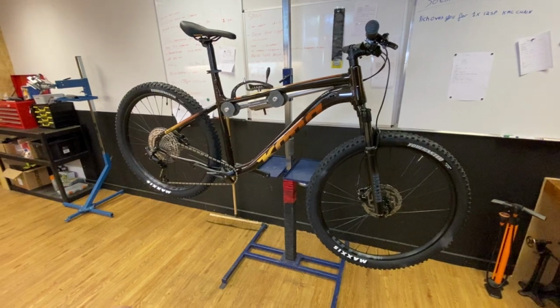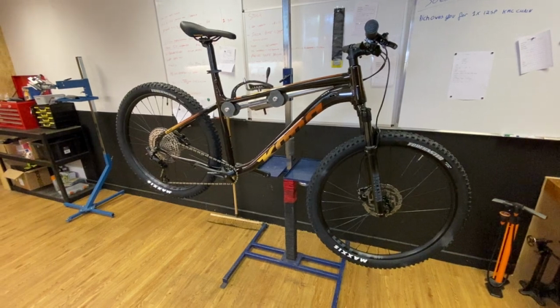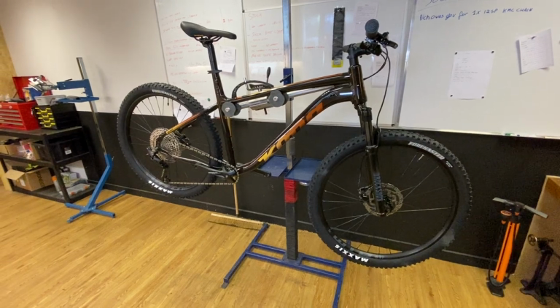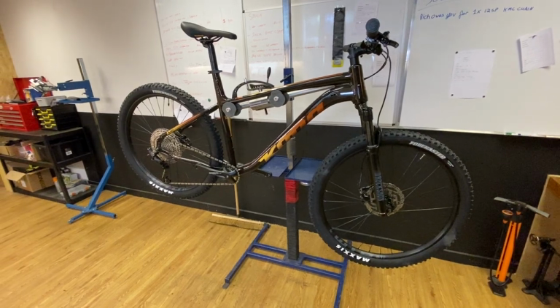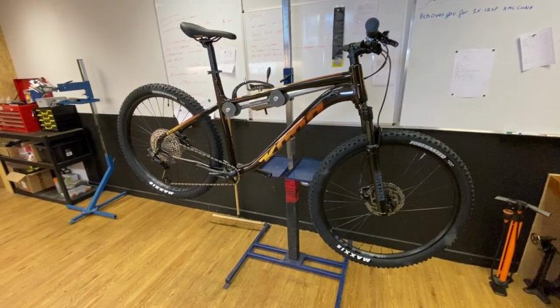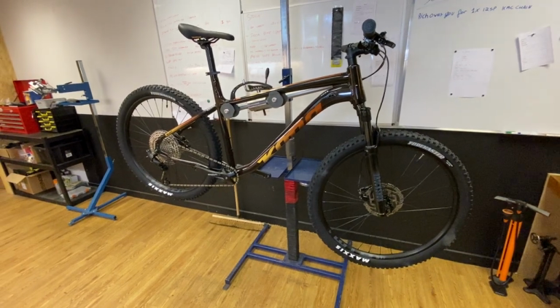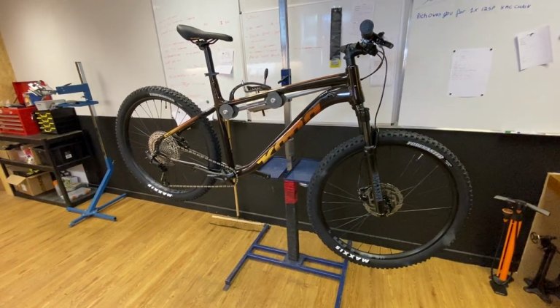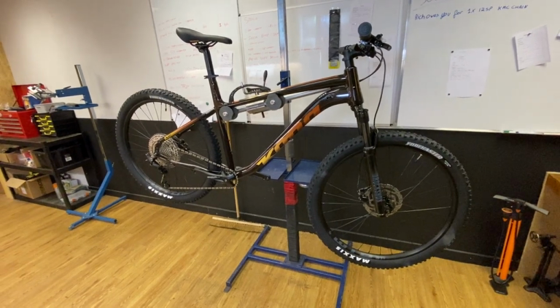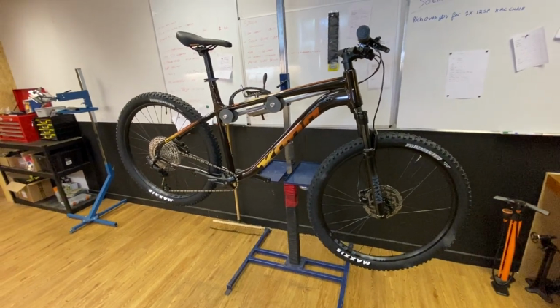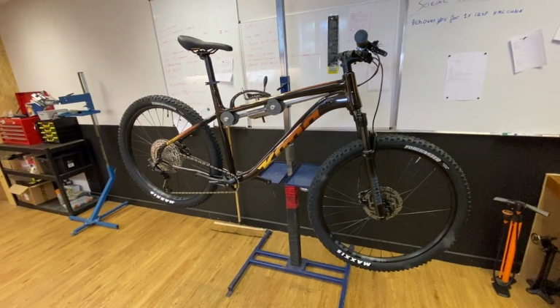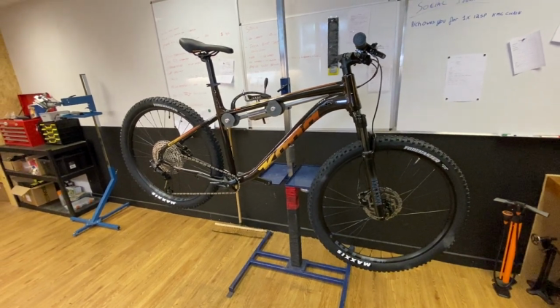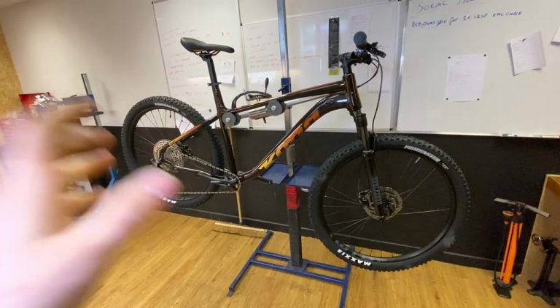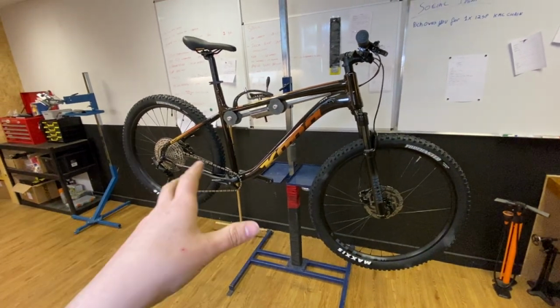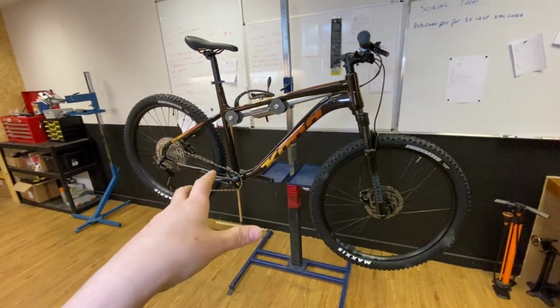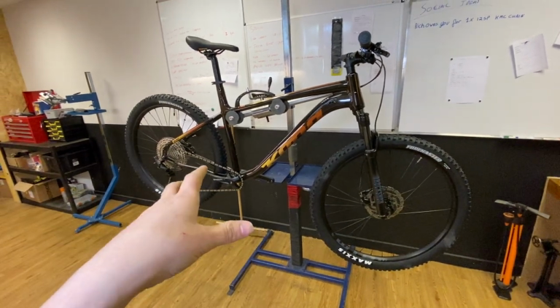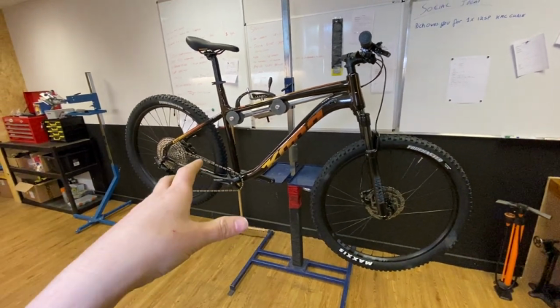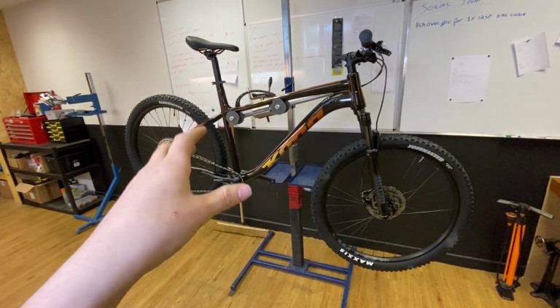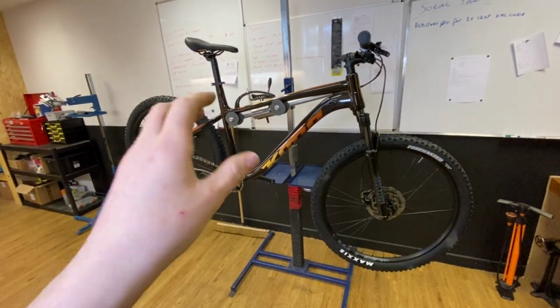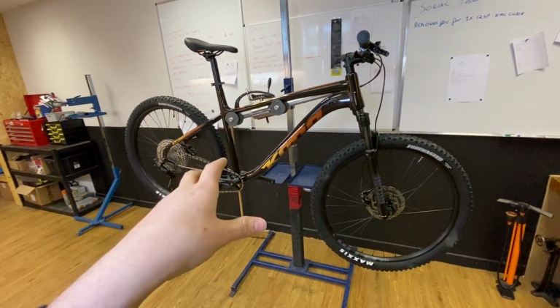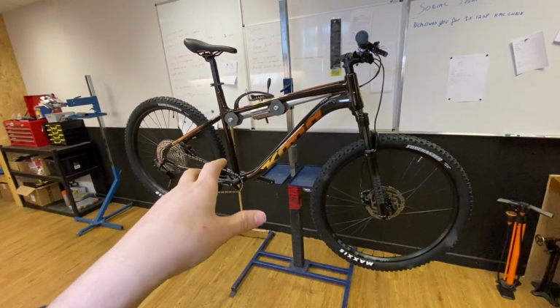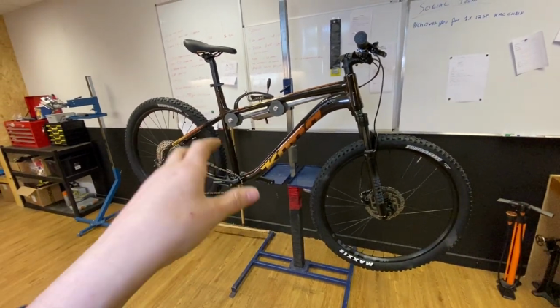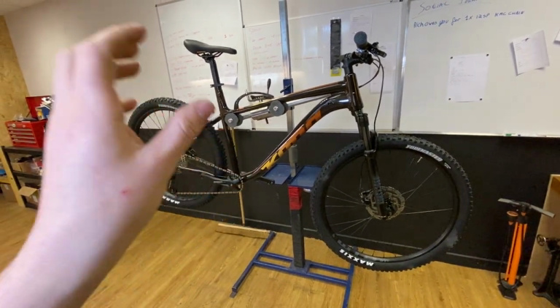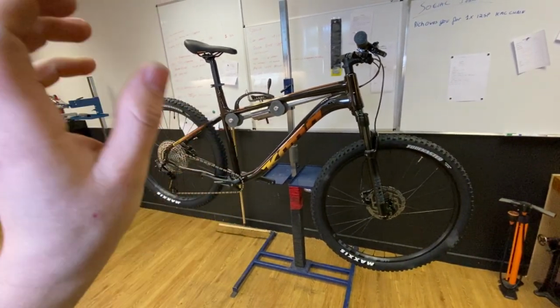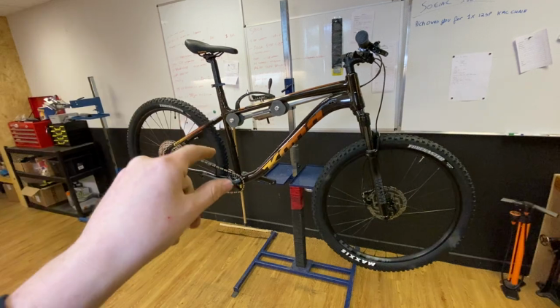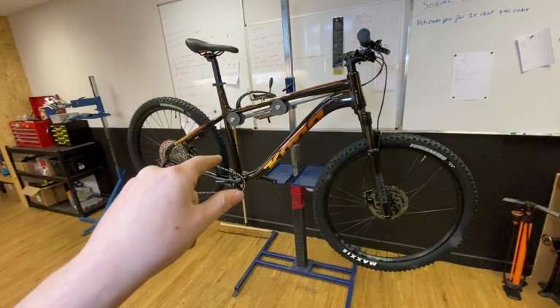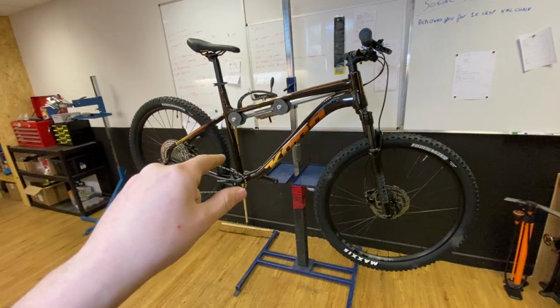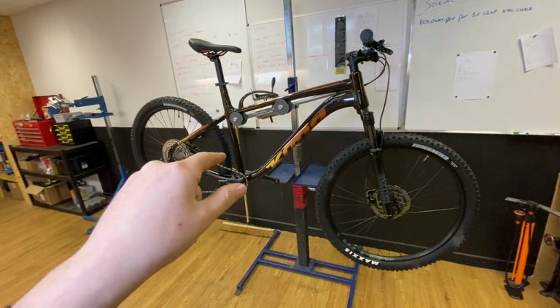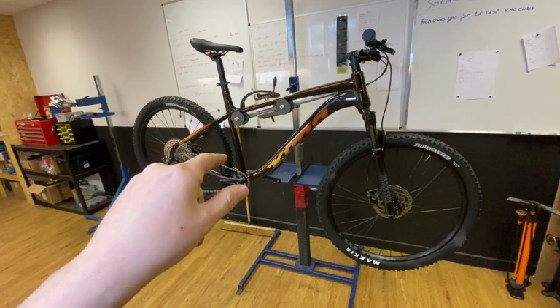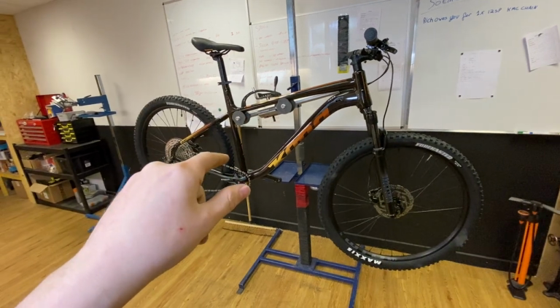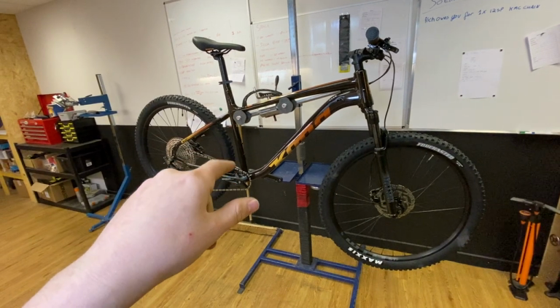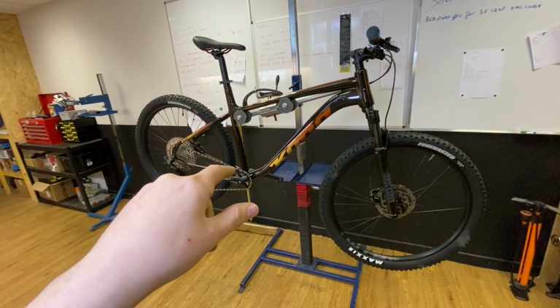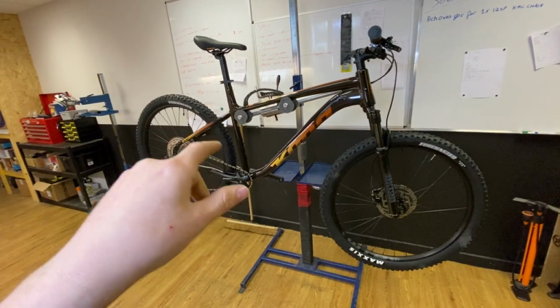Hi guys, Ross here at the Trophy Bike Co. This is the Kona Blast — they arrived yesterday. I built an XL up just for YouTube.